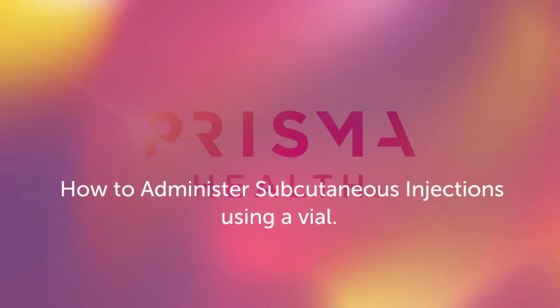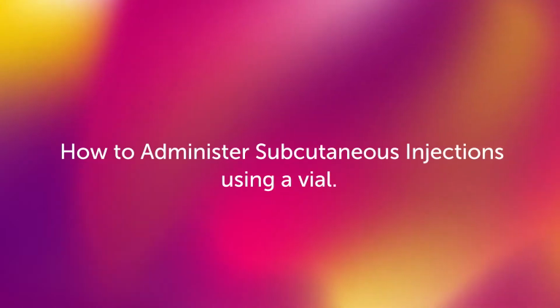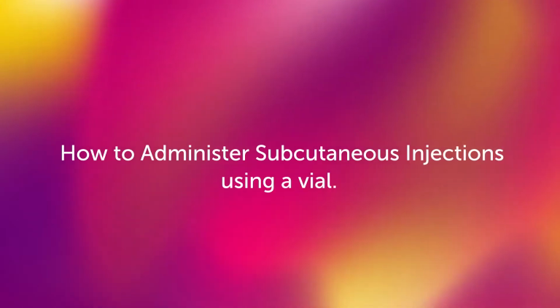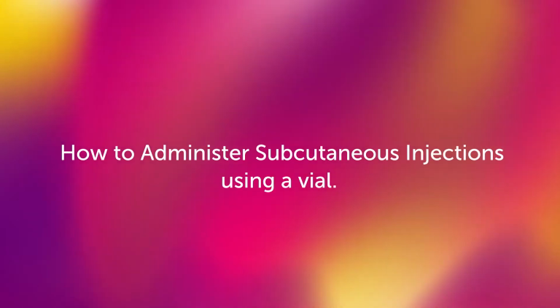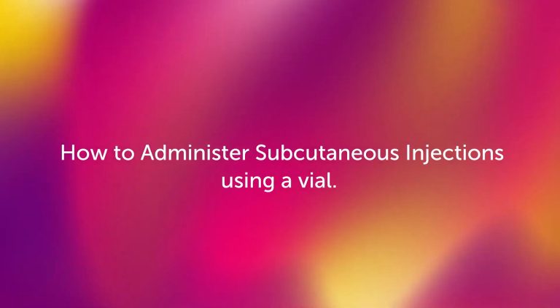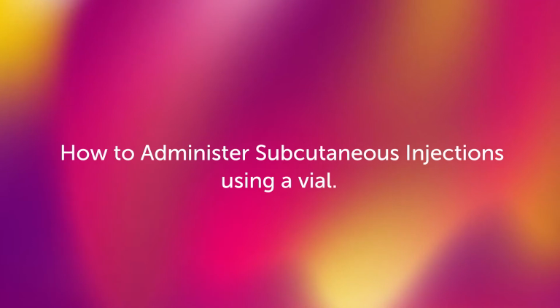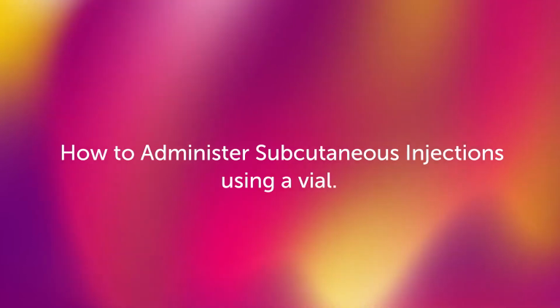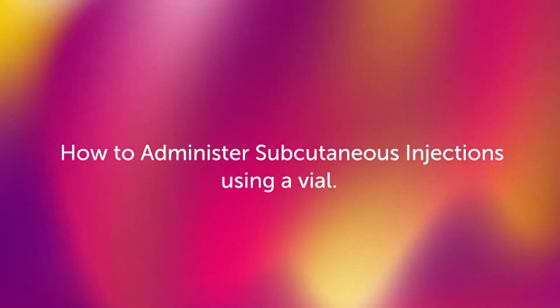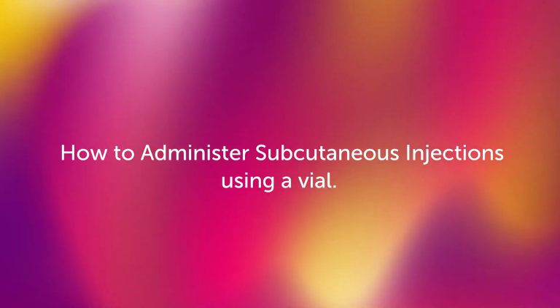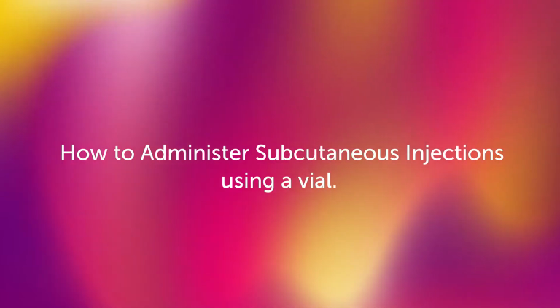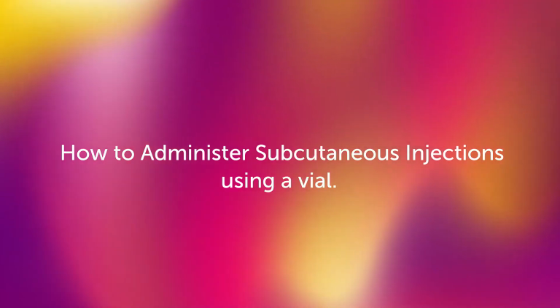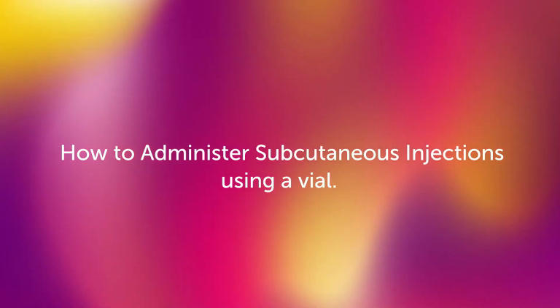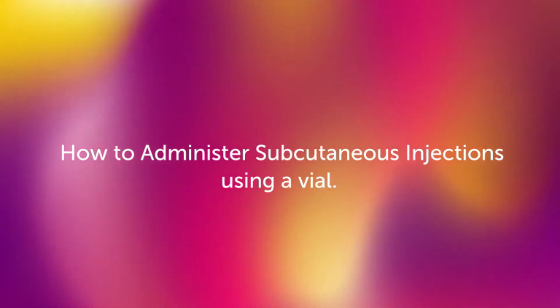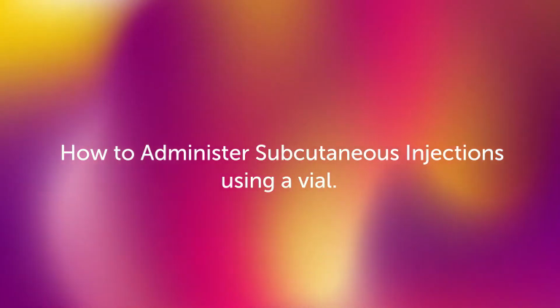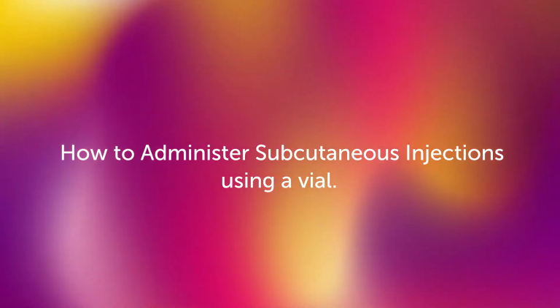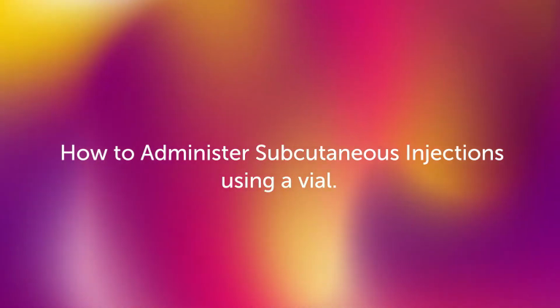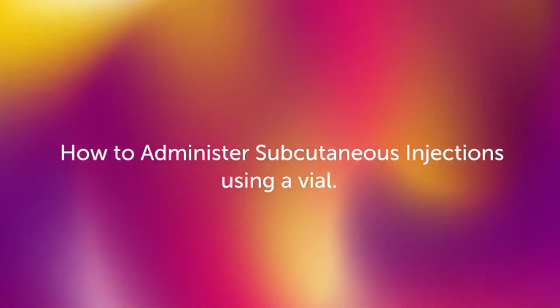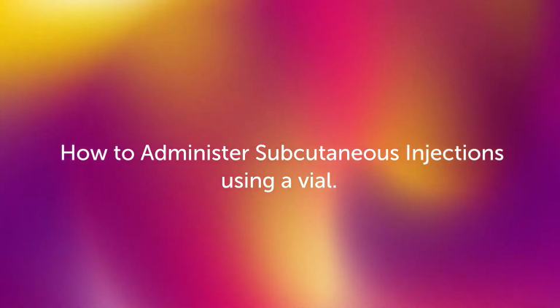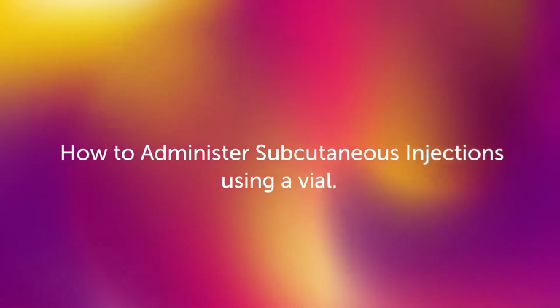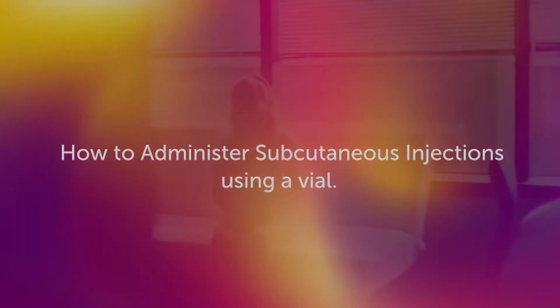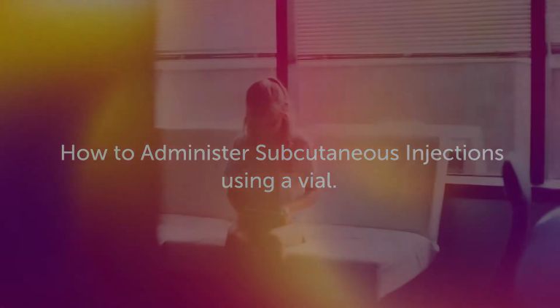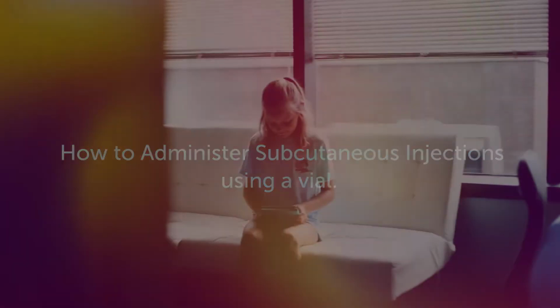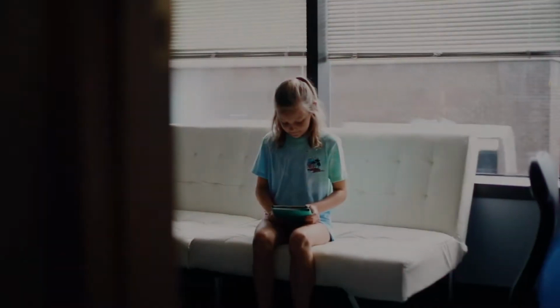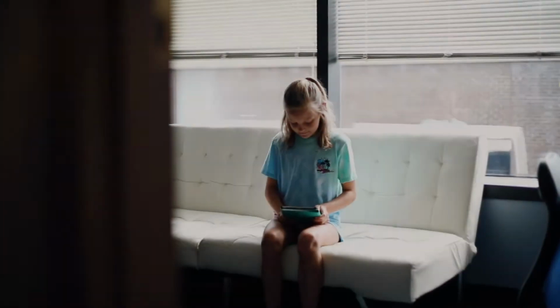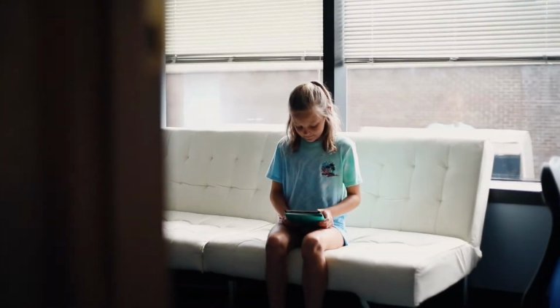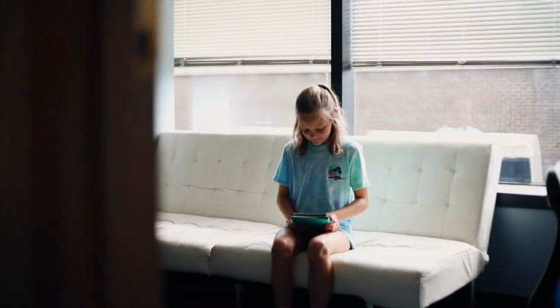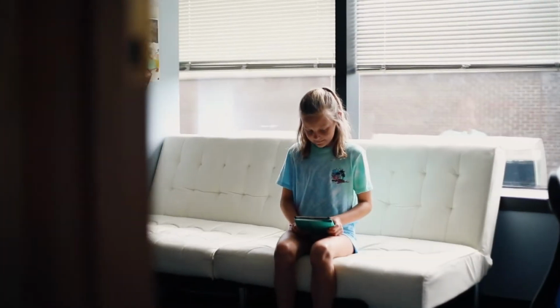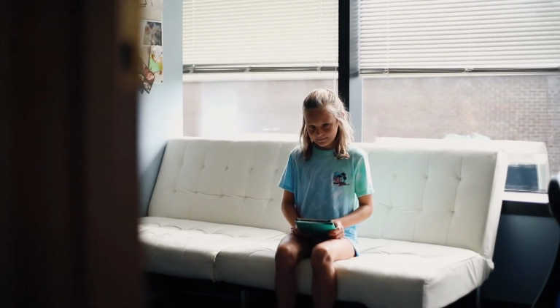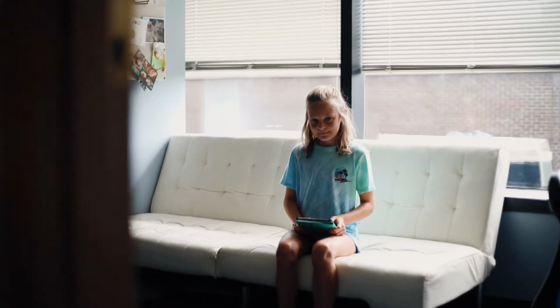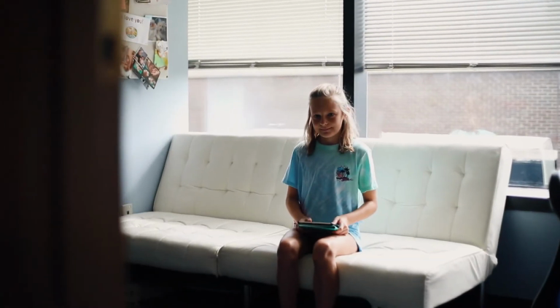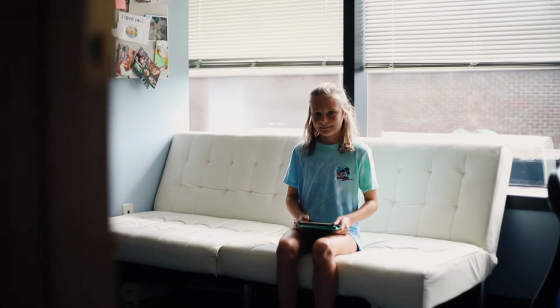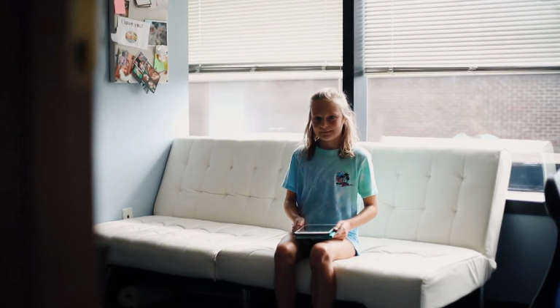How to administer subcutaneous injections. Hey kiddo, ready for your weekly shot?